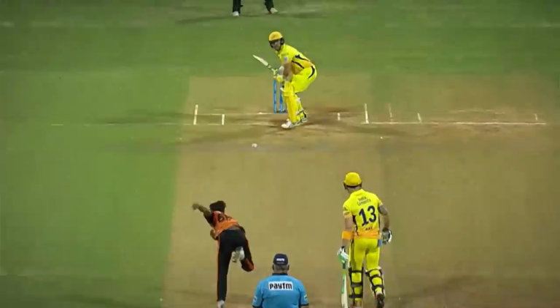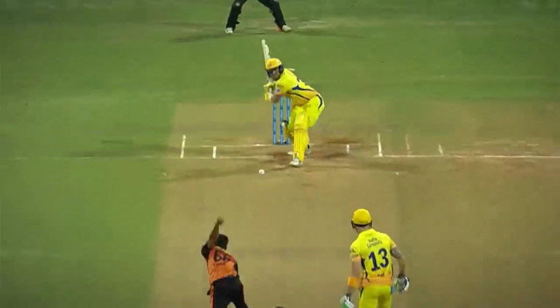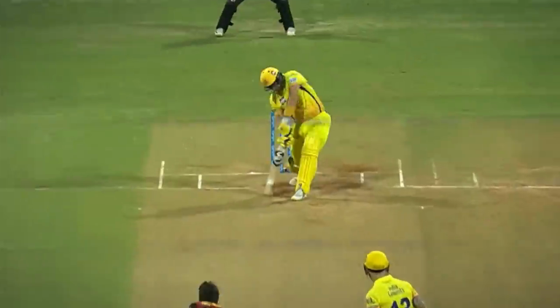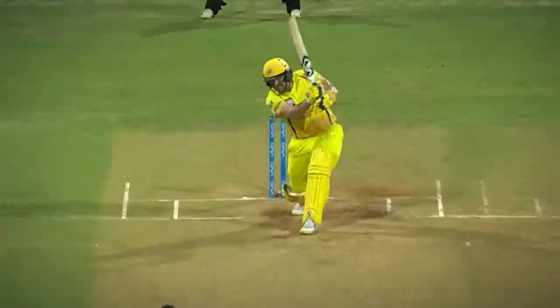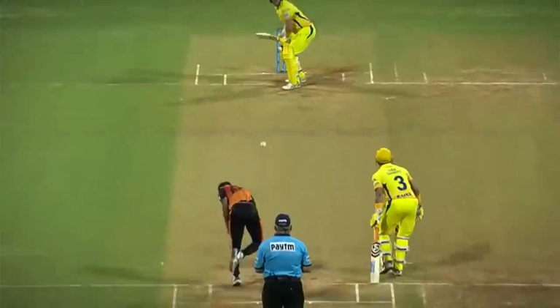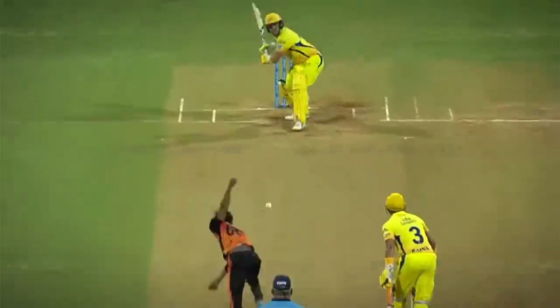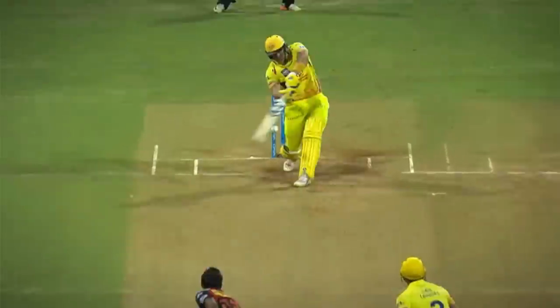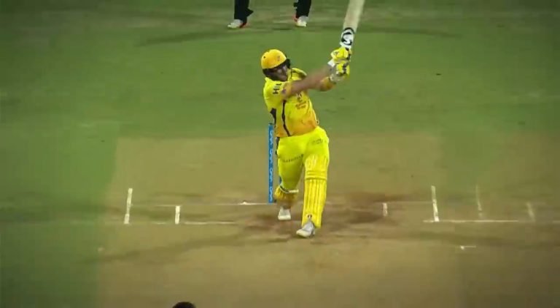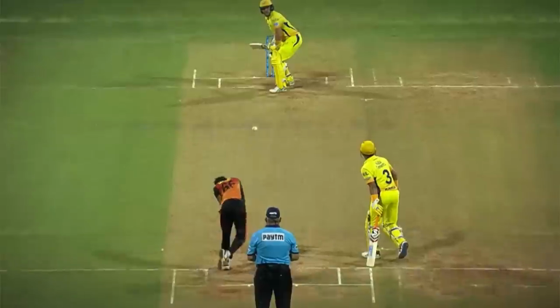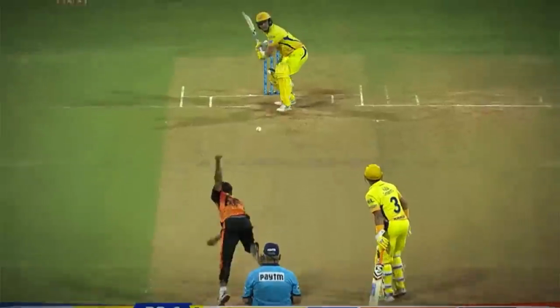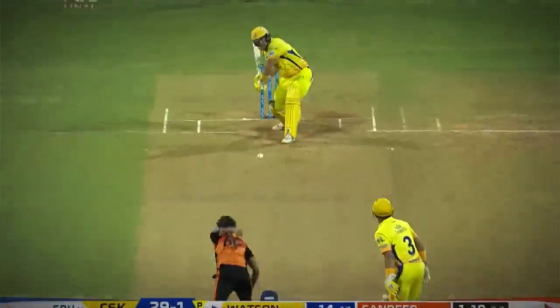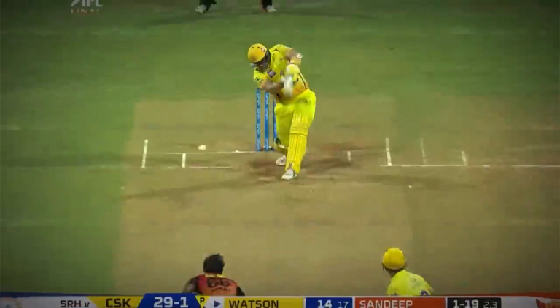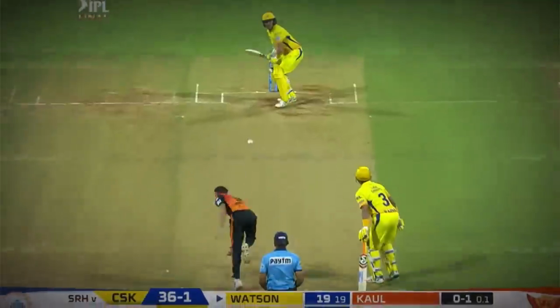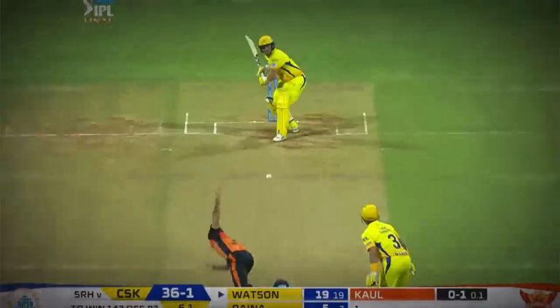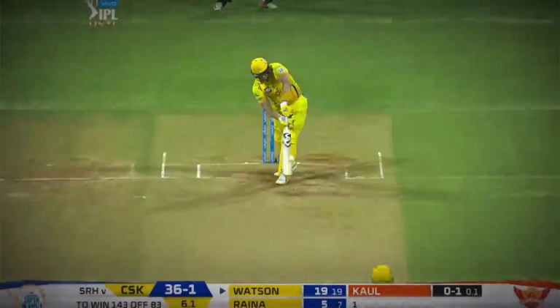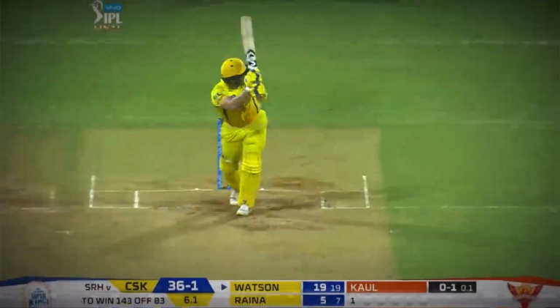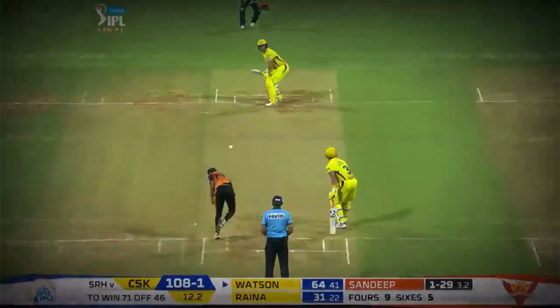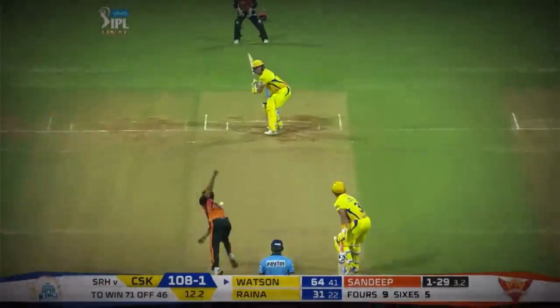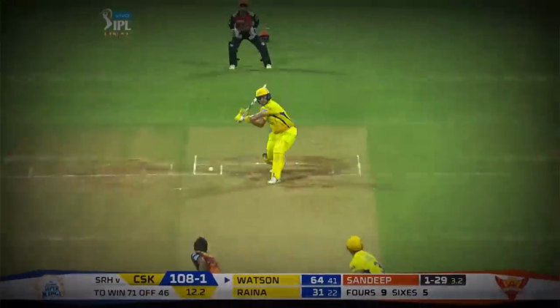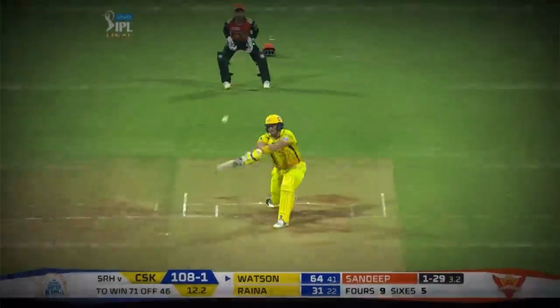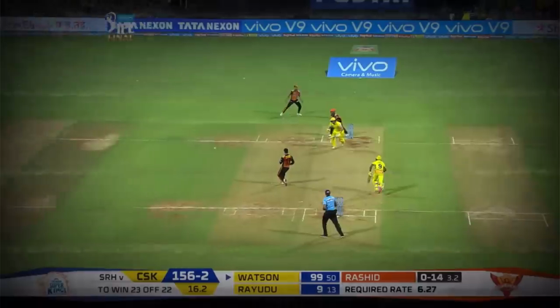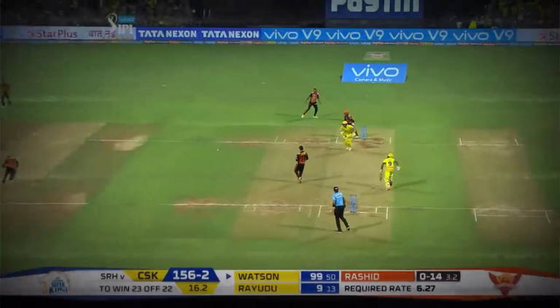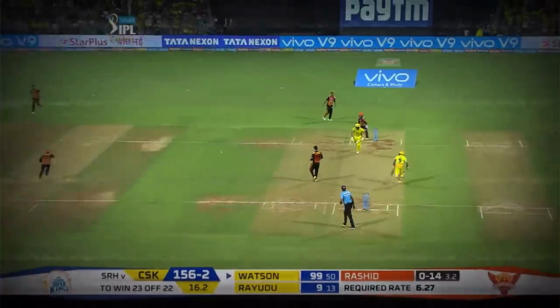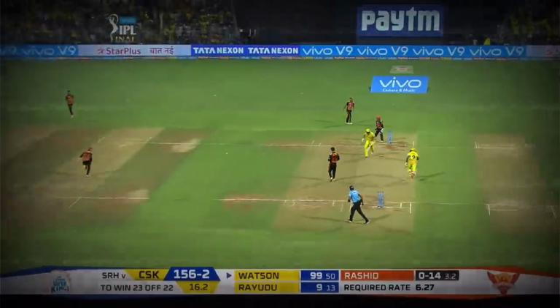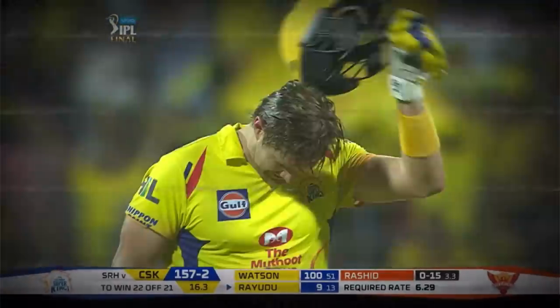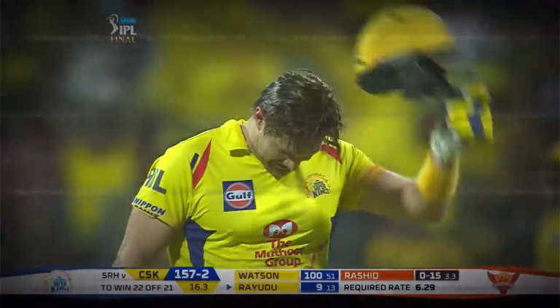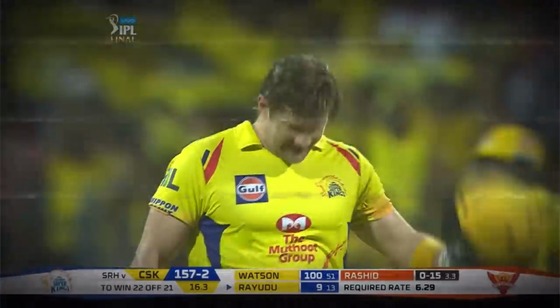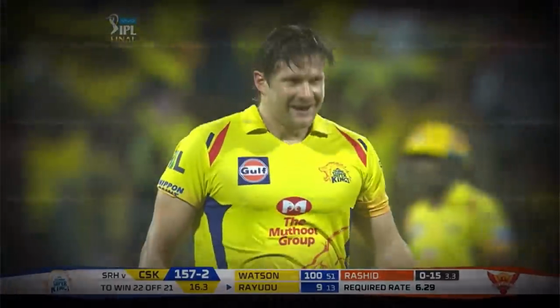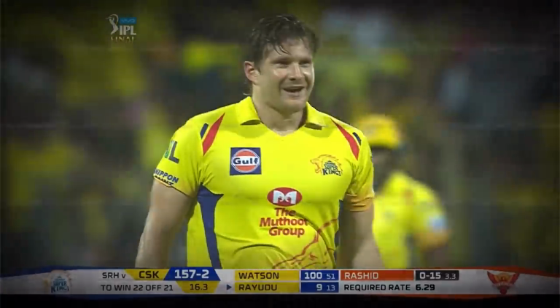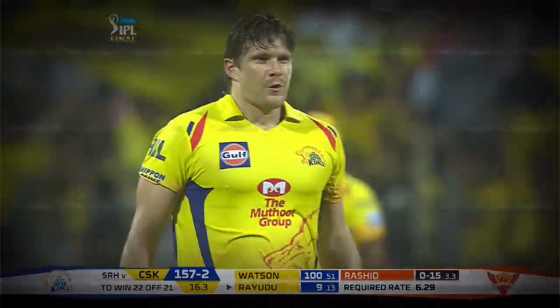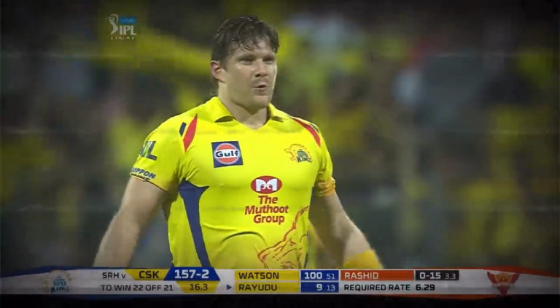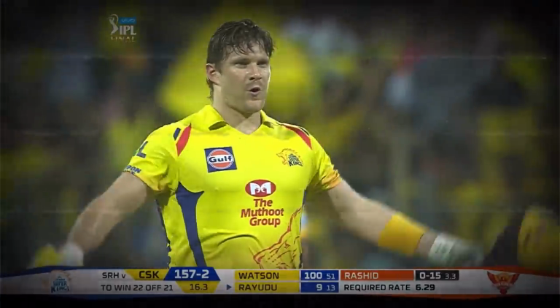I don't think you'll see anything more special than that. You take a bow.